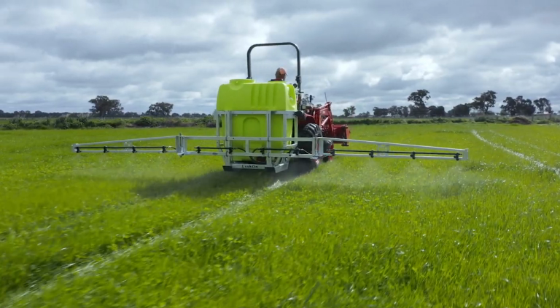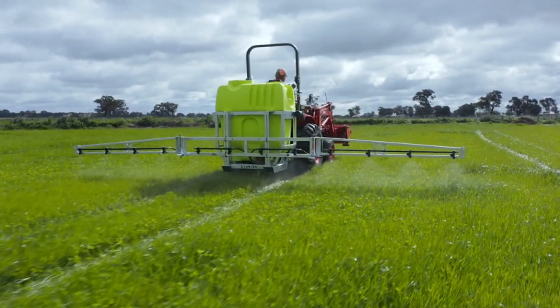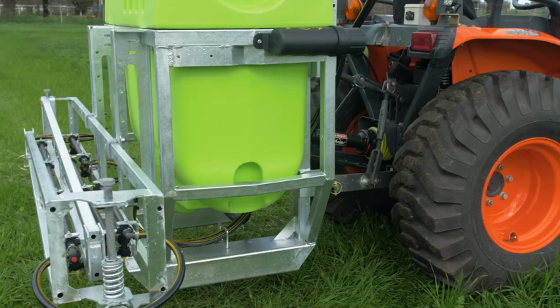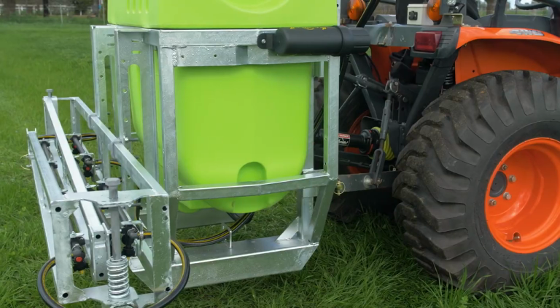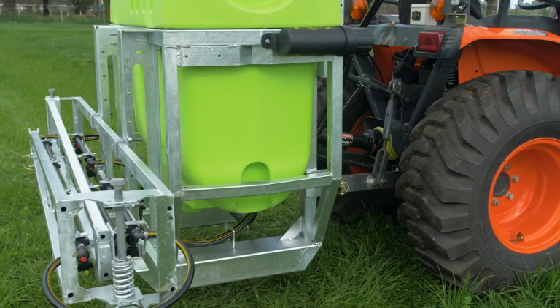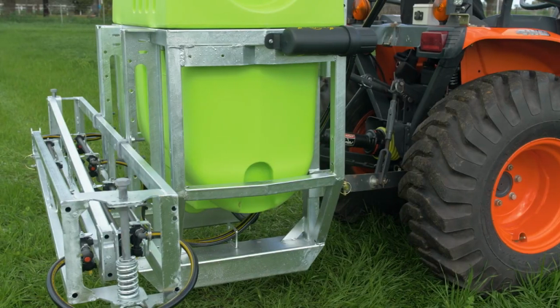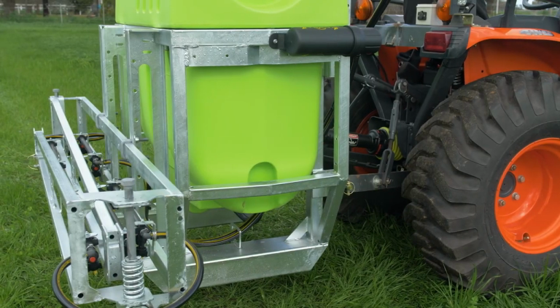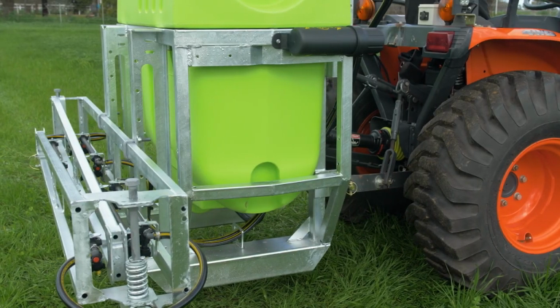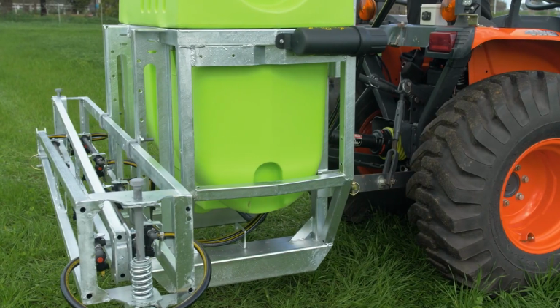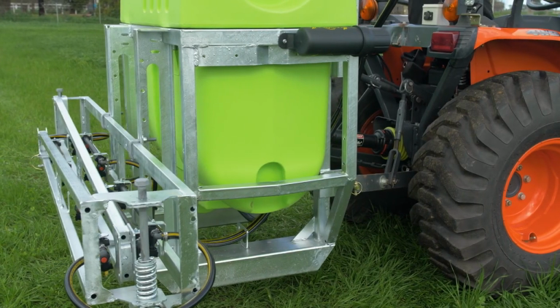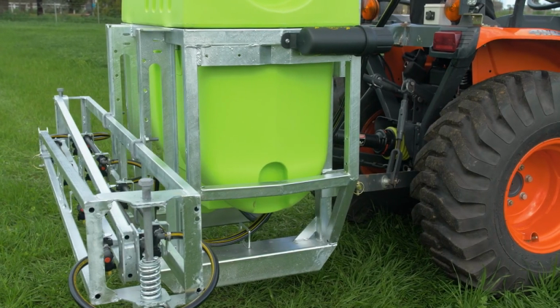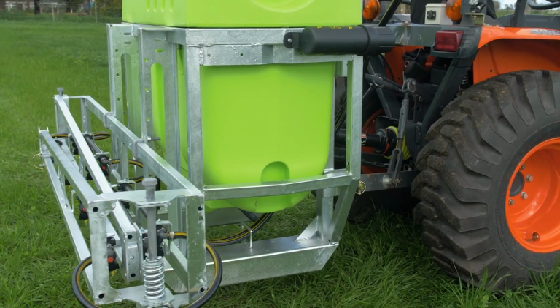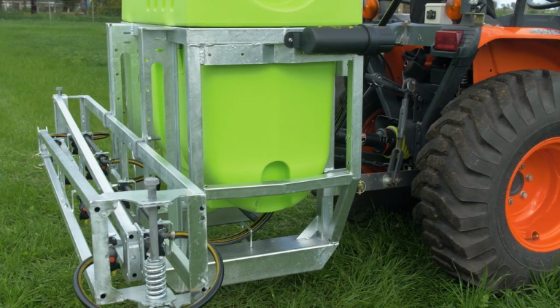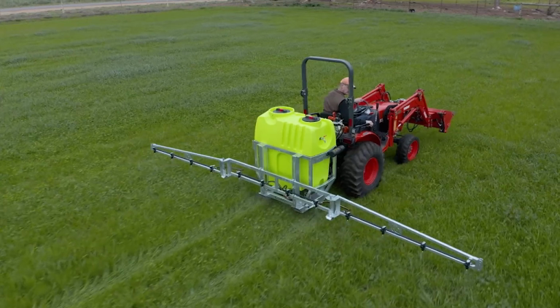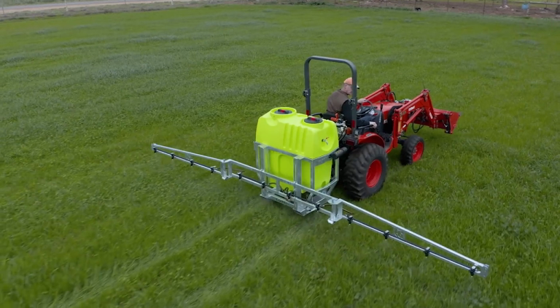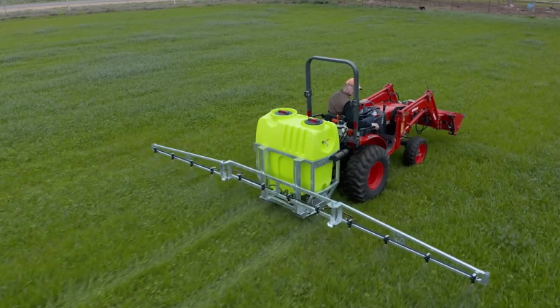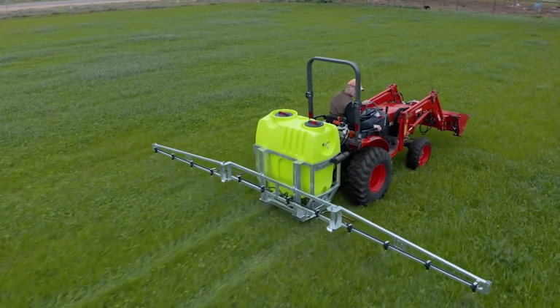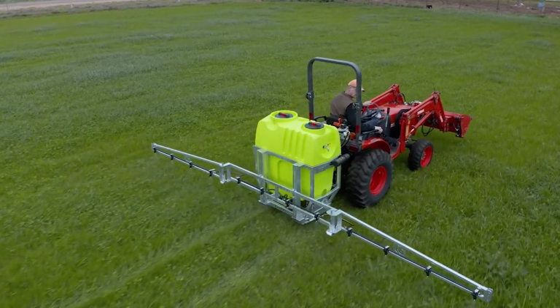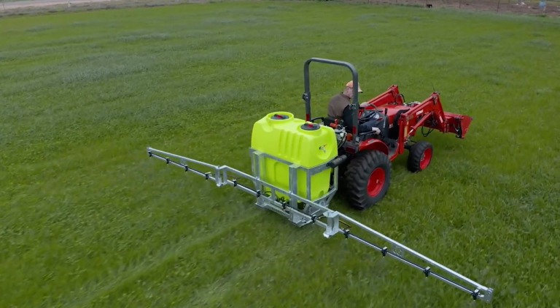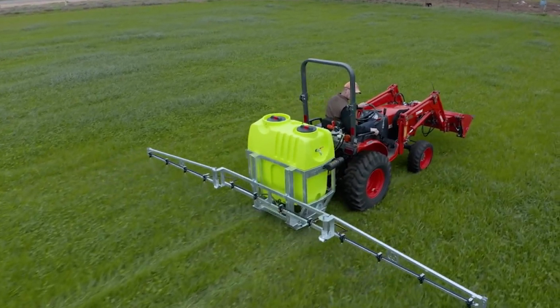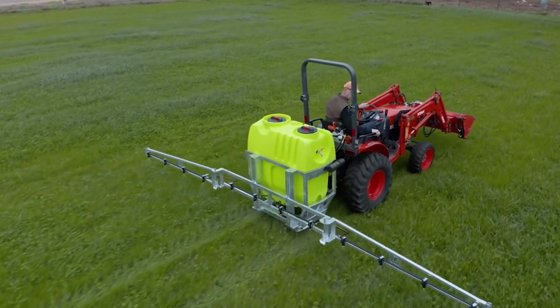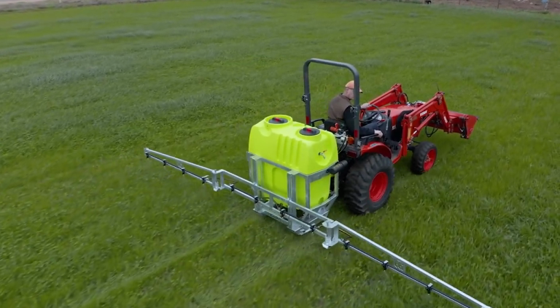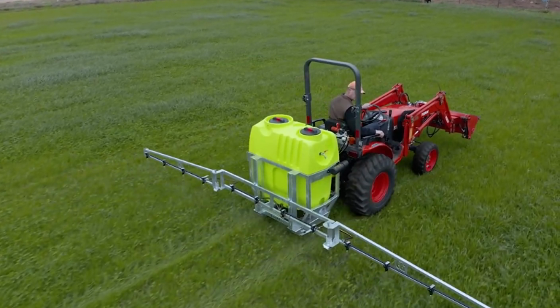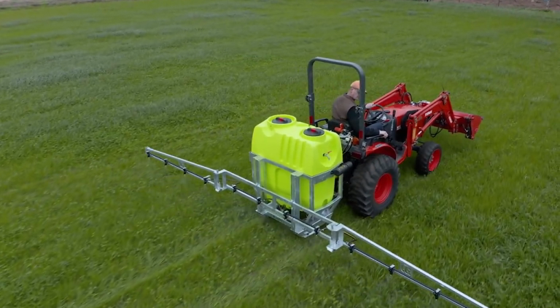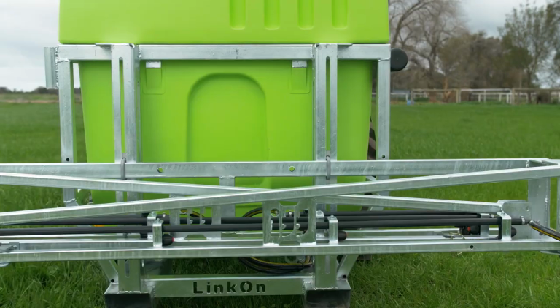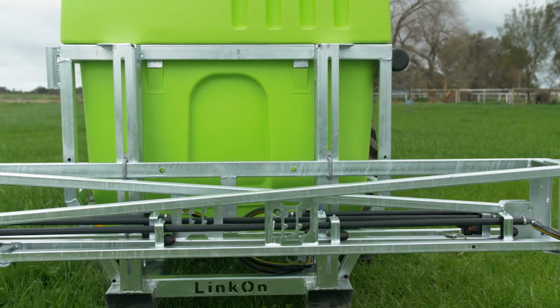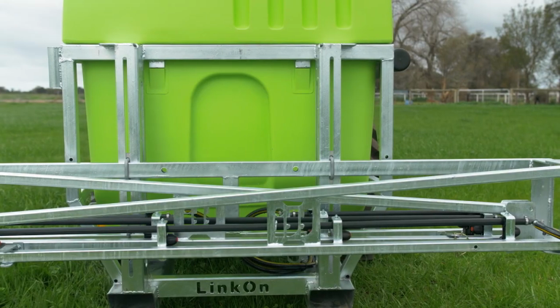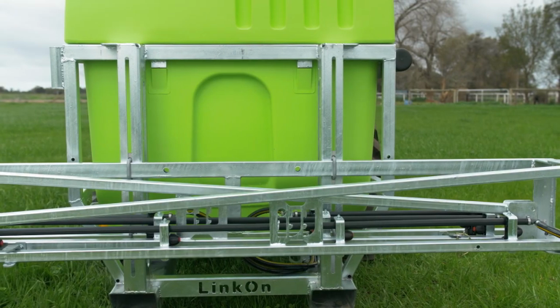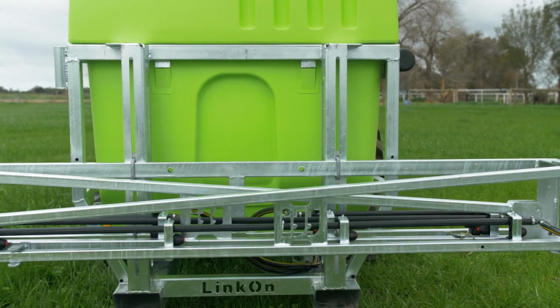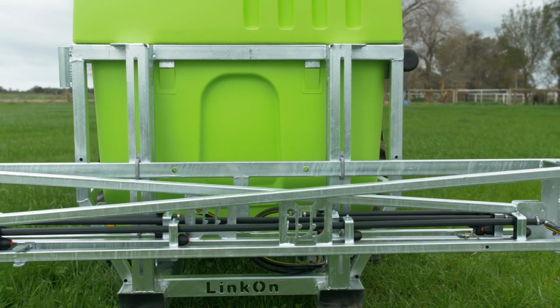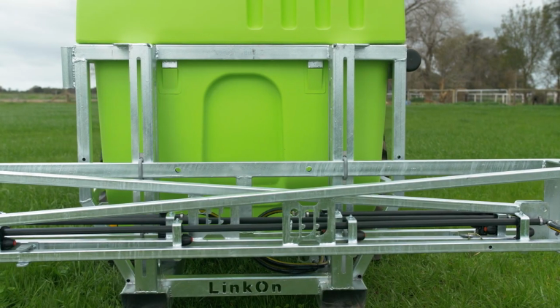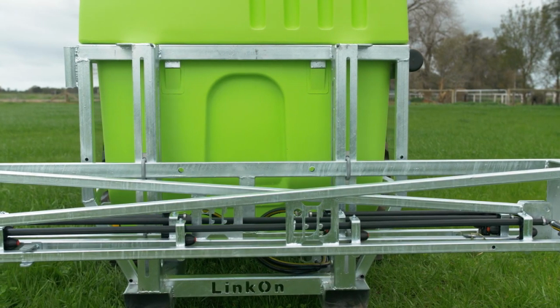The heavy-duty hot-dip galvanised frame is built to stand the test of time and has forklift pockets for easy handling.